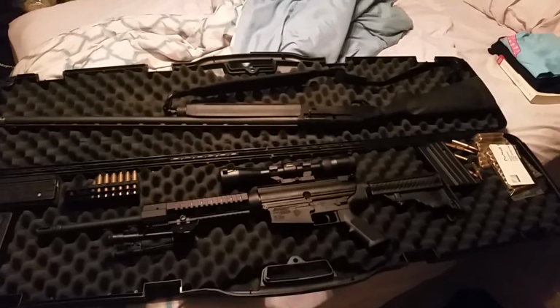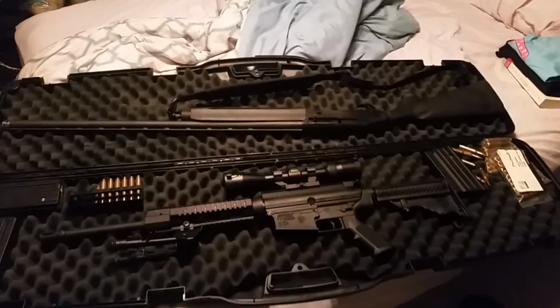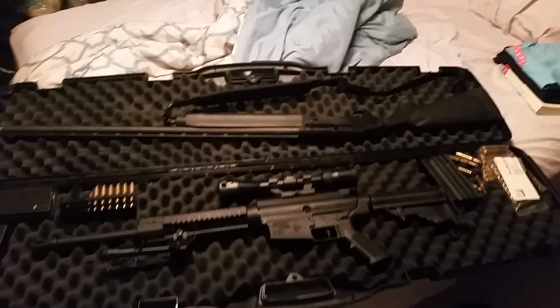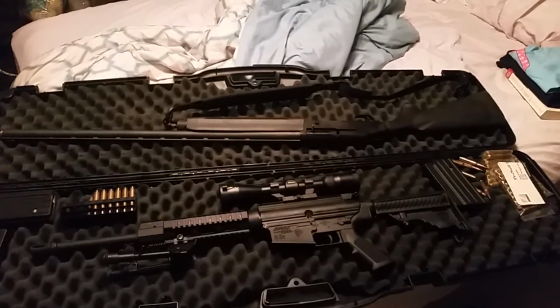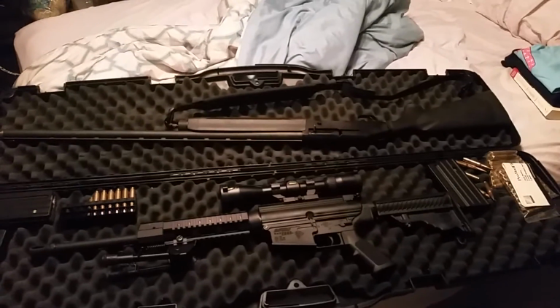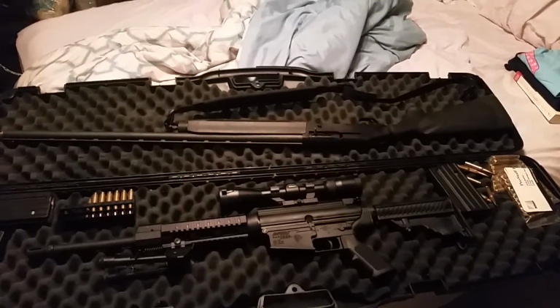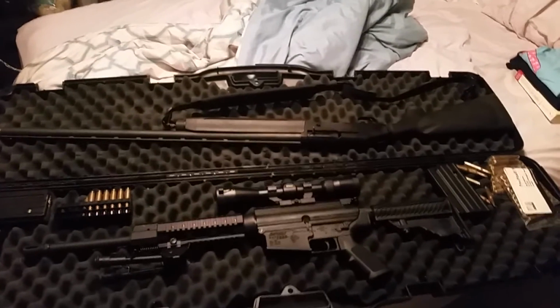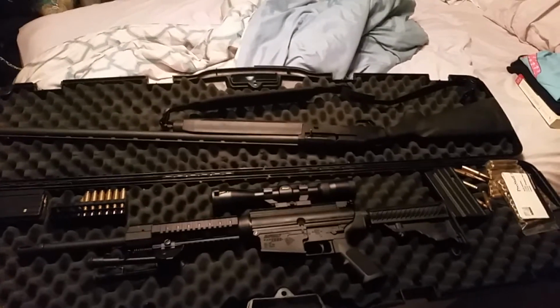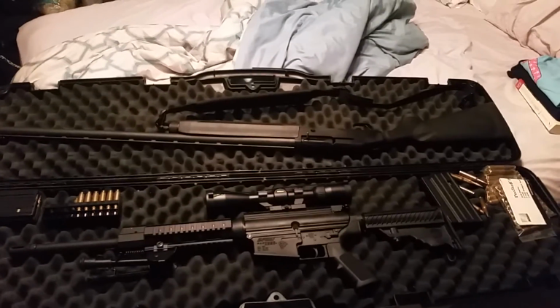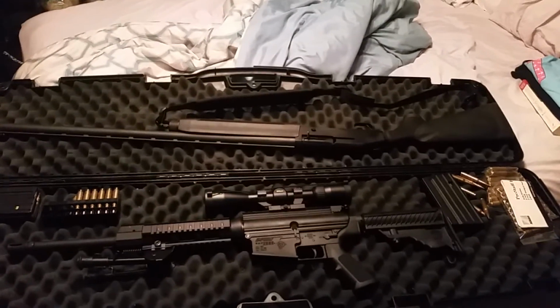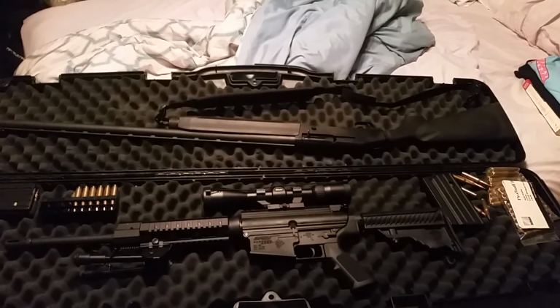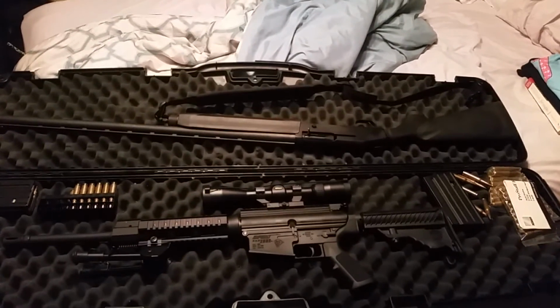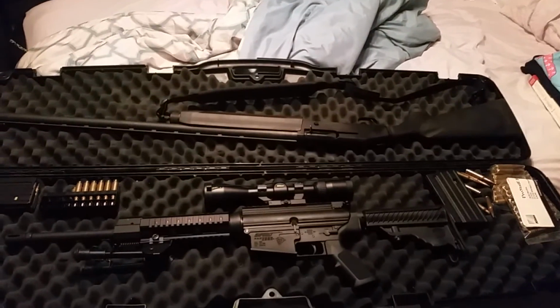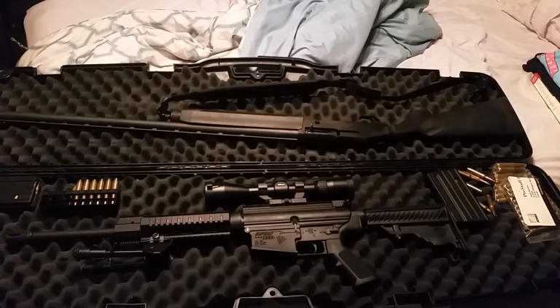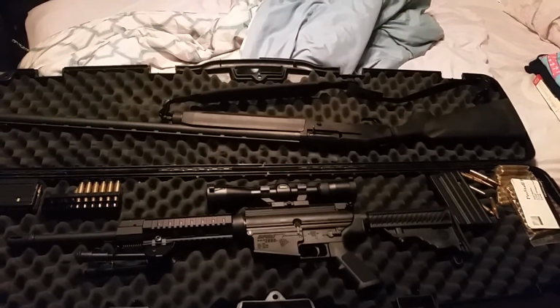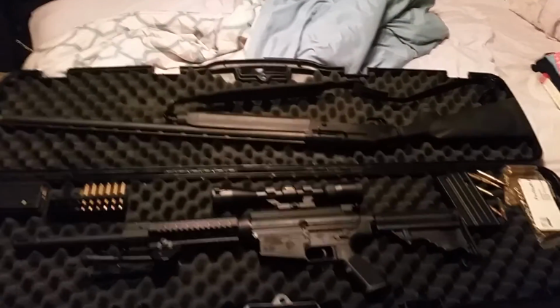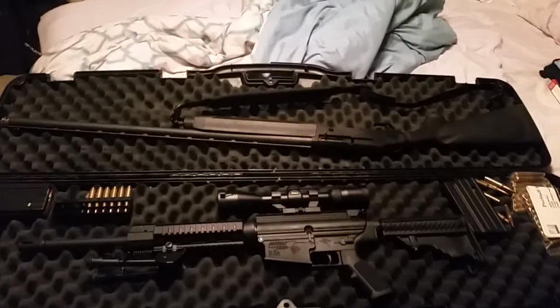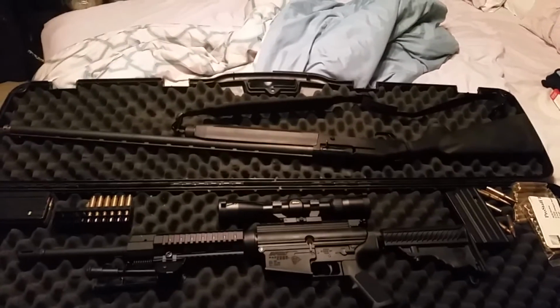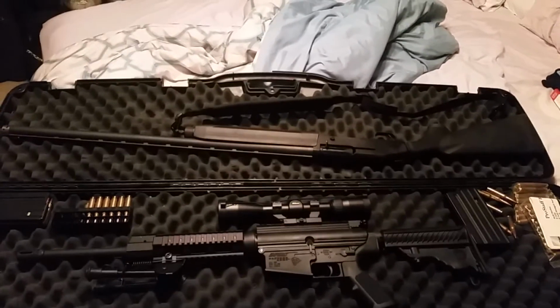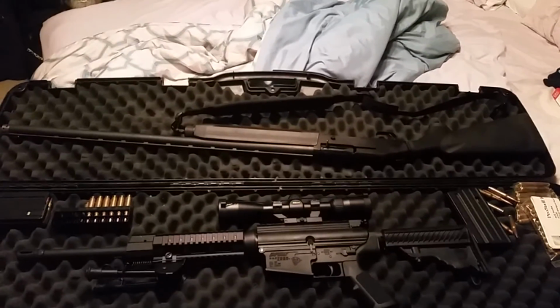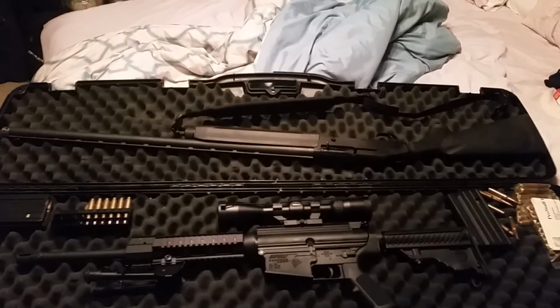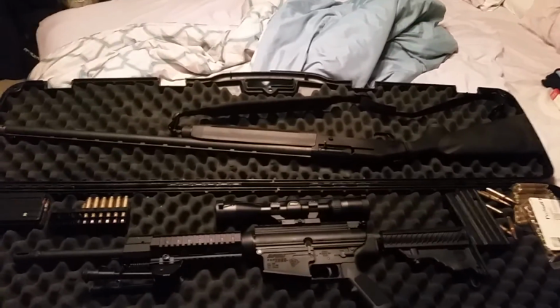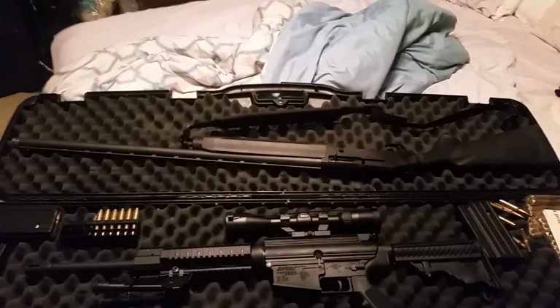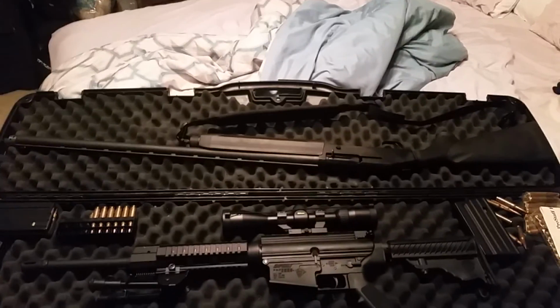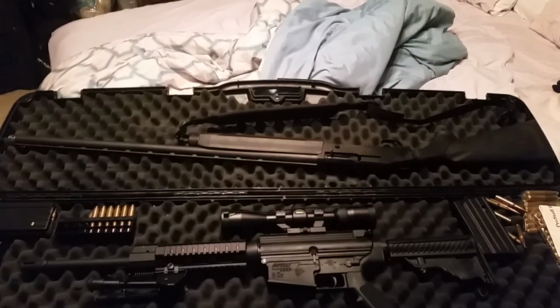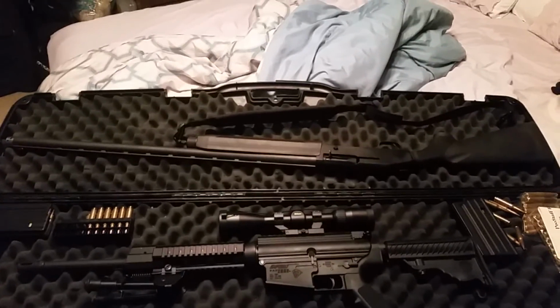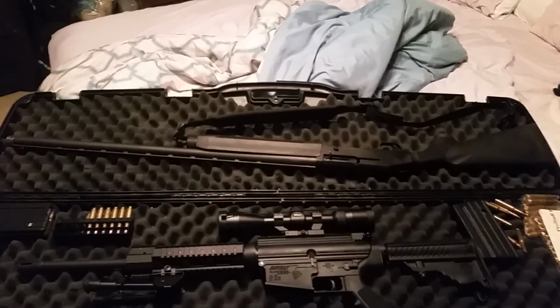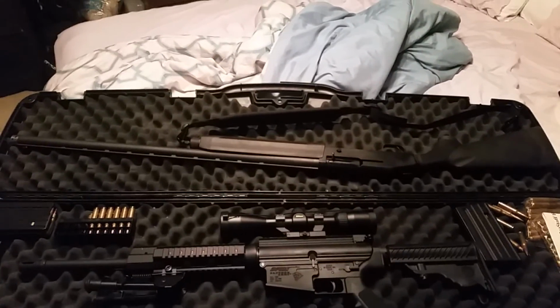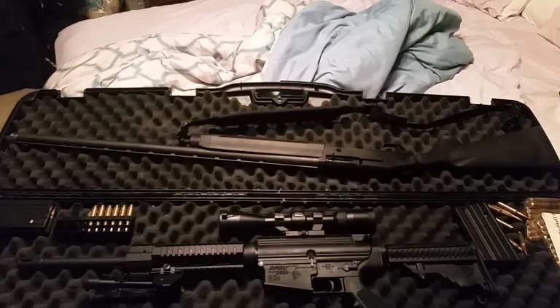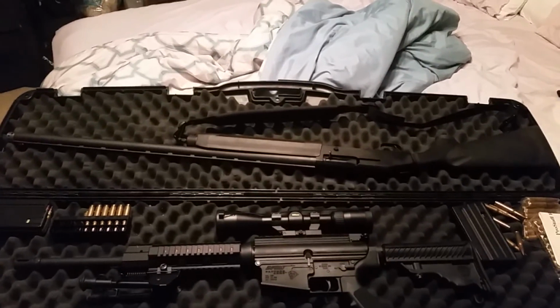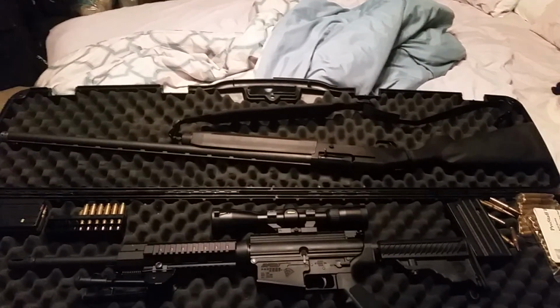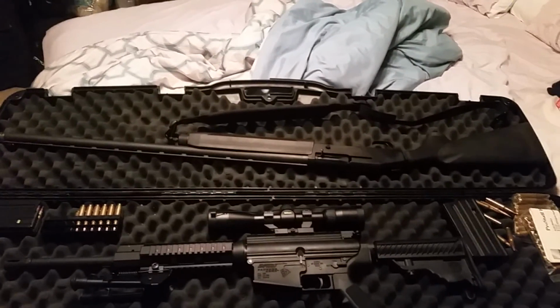So there are my two new additions. We'll get some shooting footage of those up real soon. Thank you for watching.